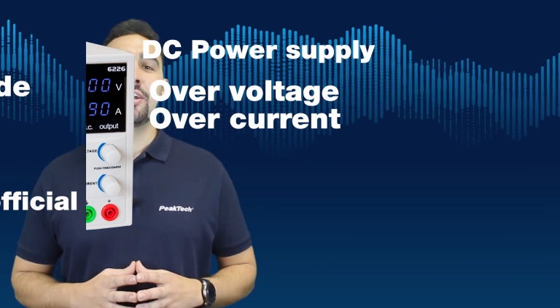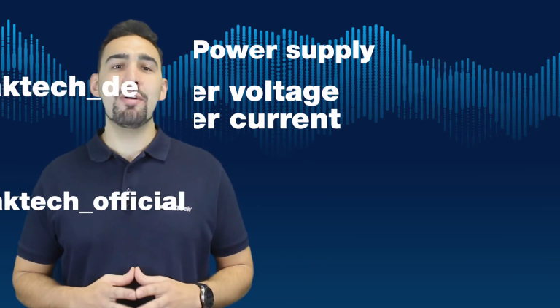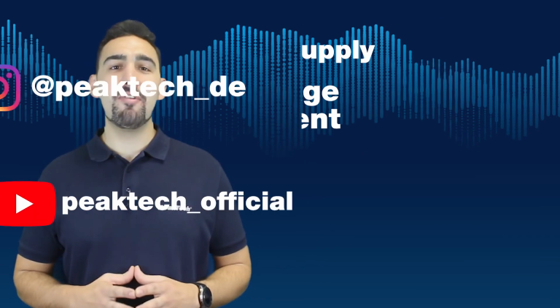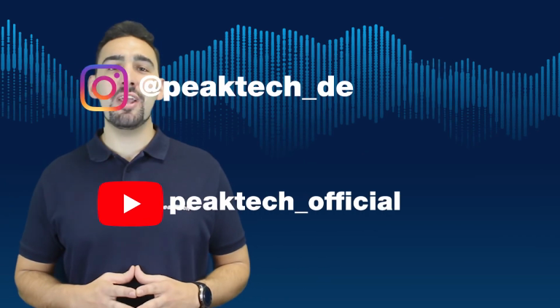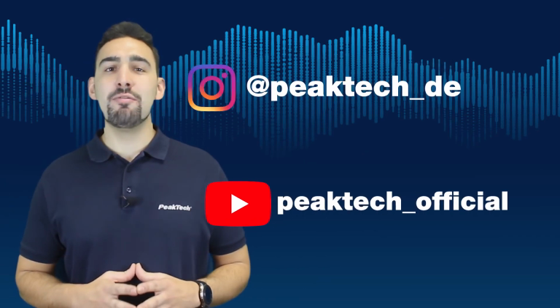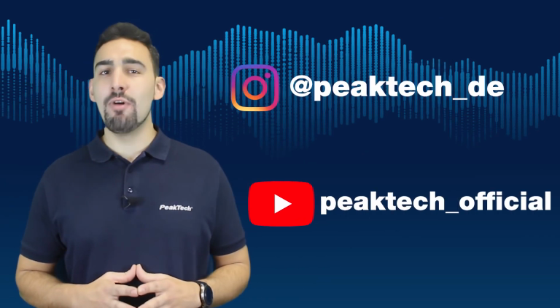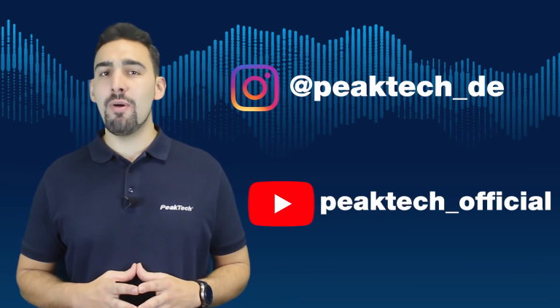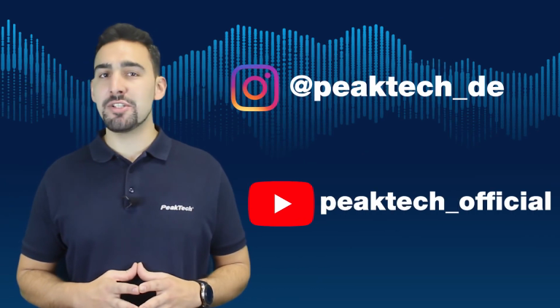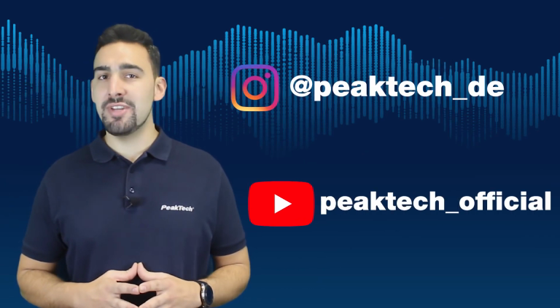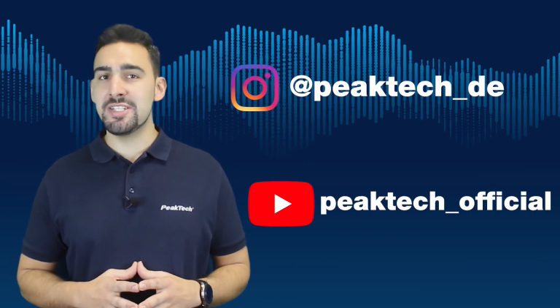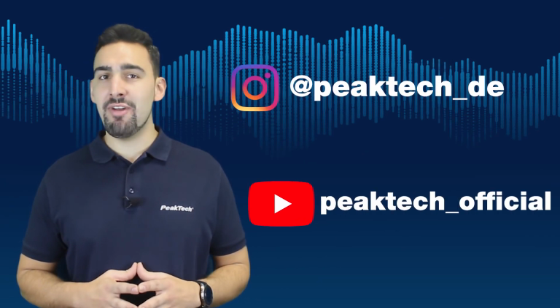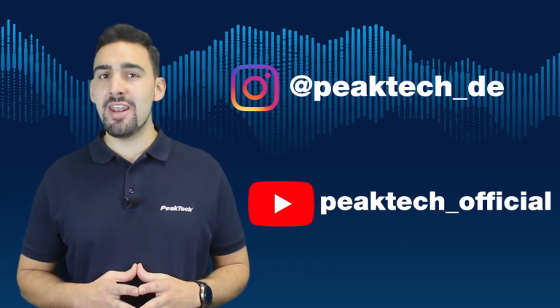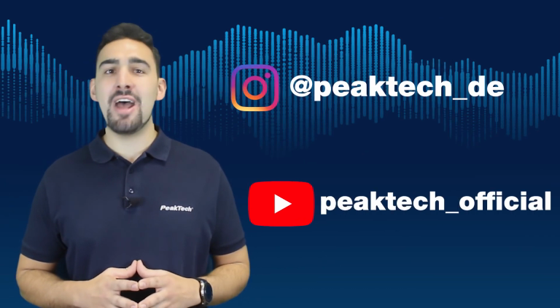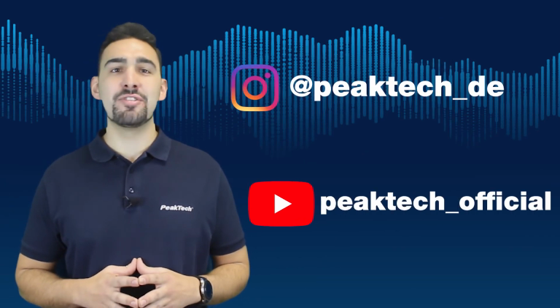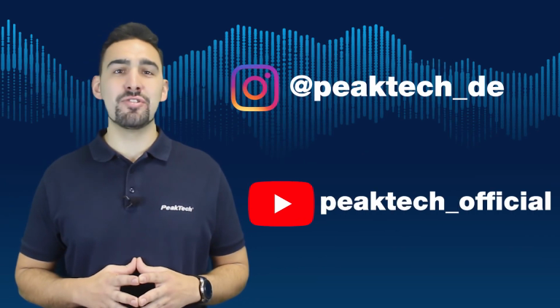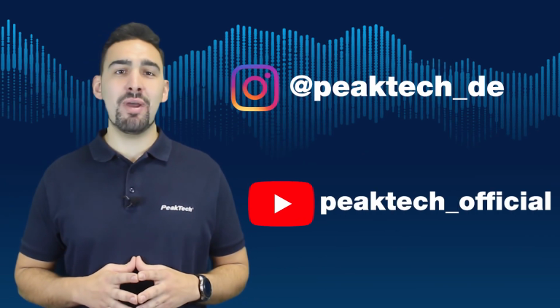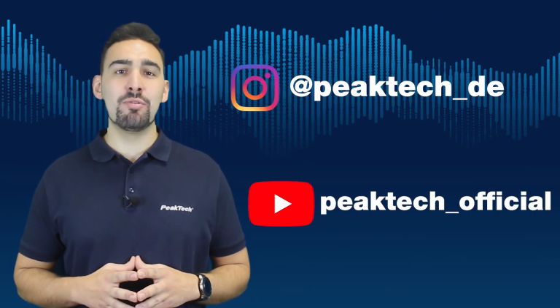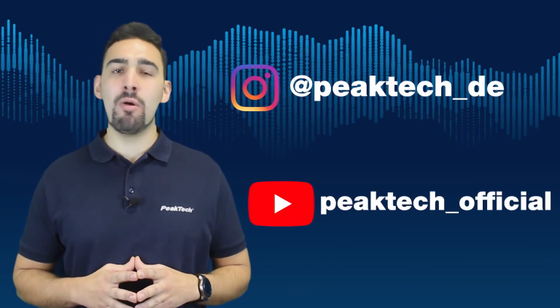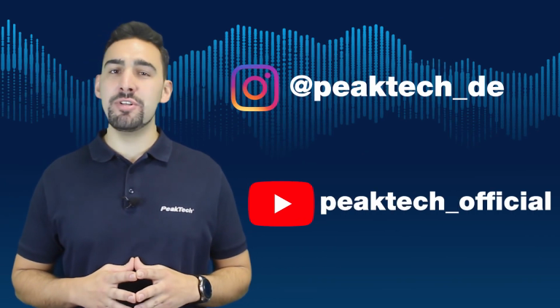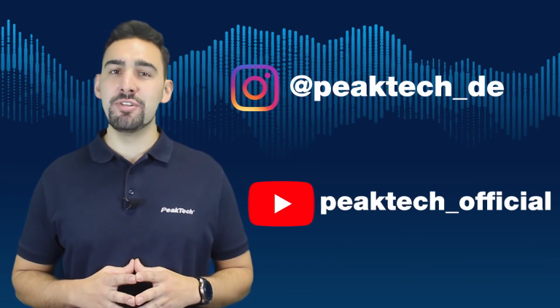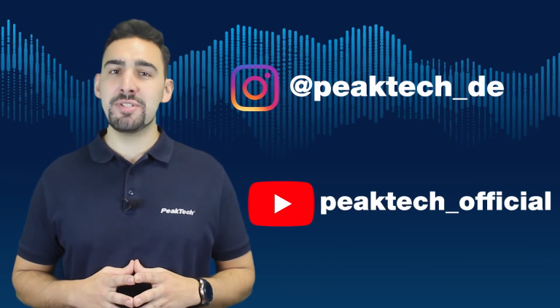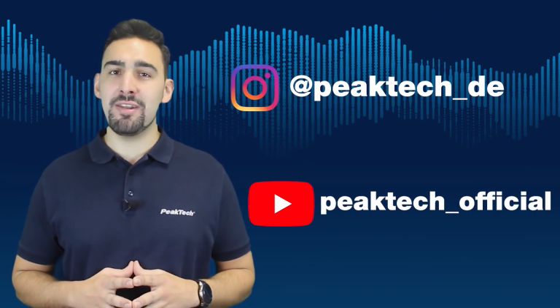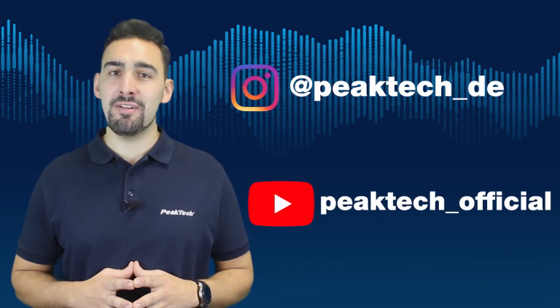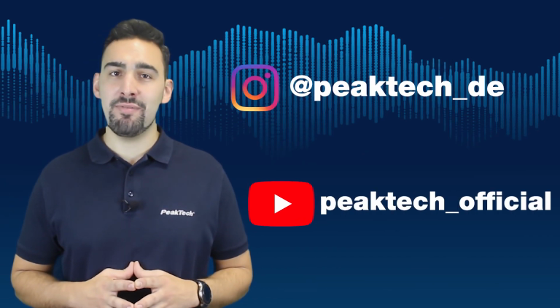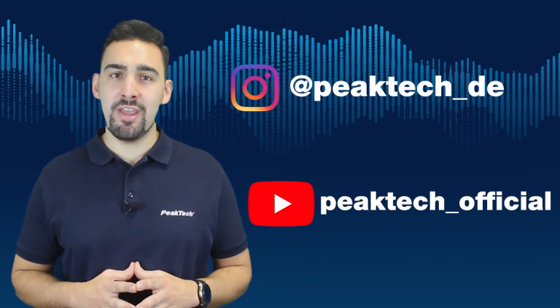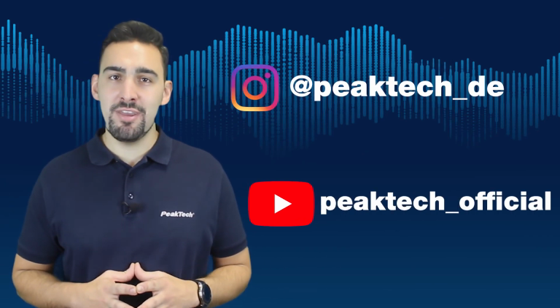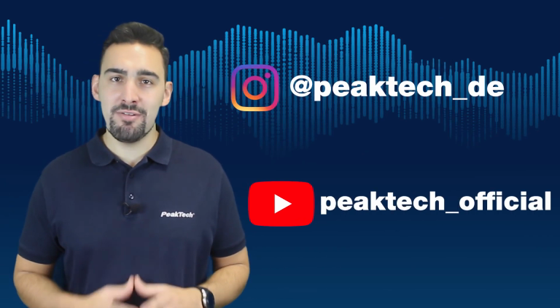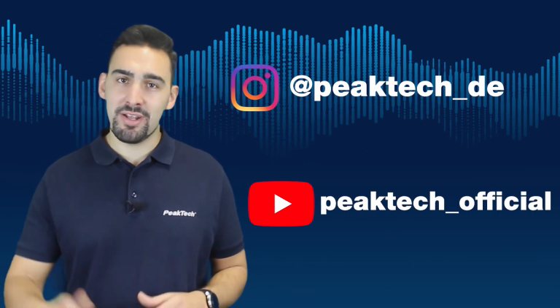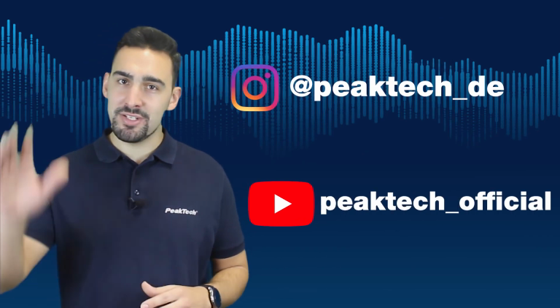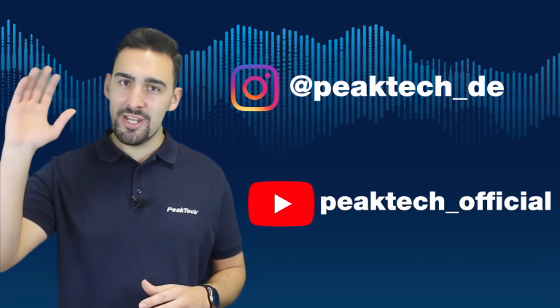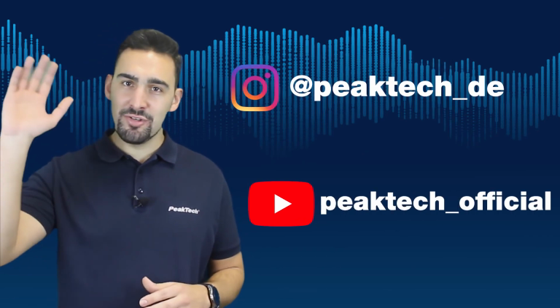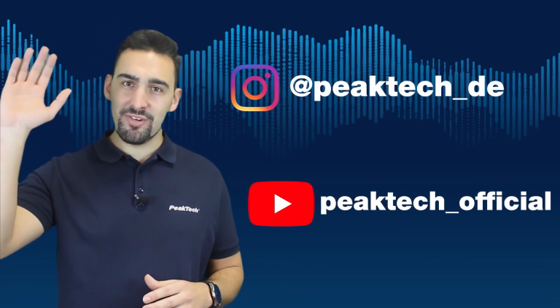Don't forget to follow us on Instagram and subscribe to our YouTube channel. Thank you and see you soon!